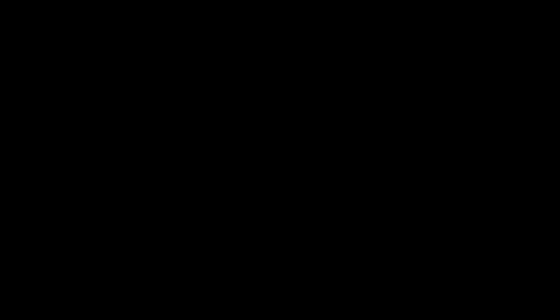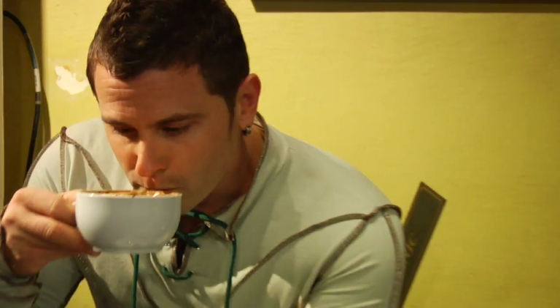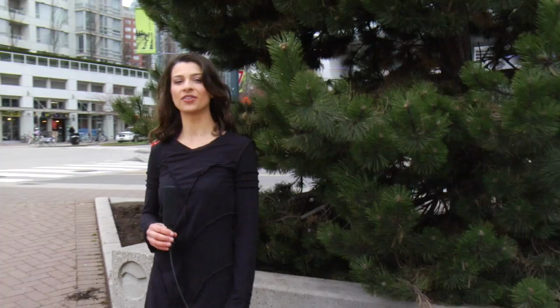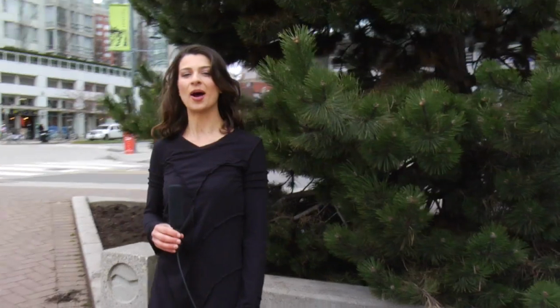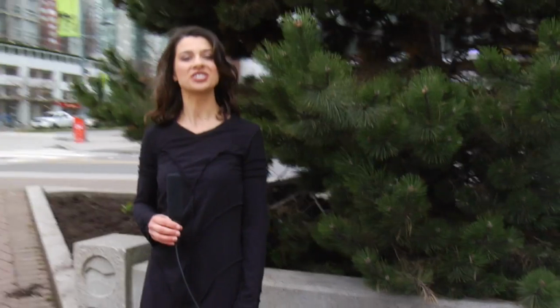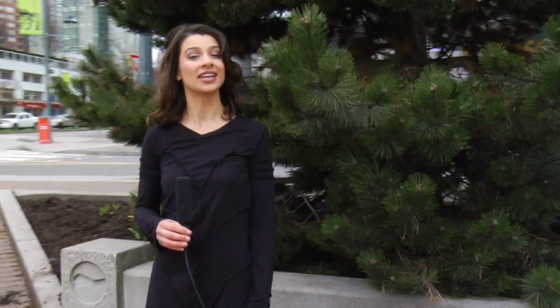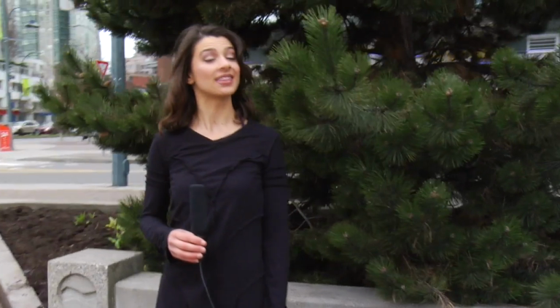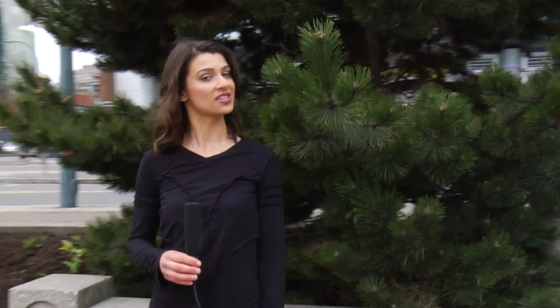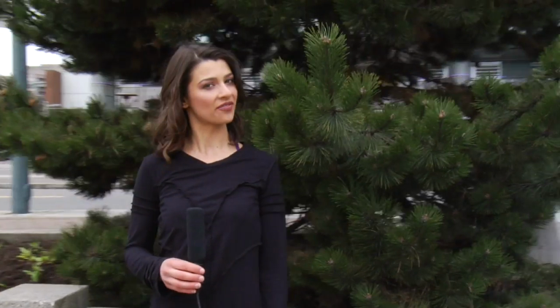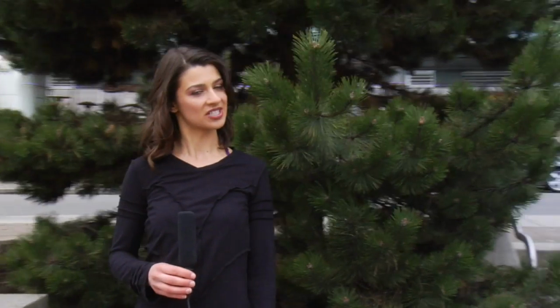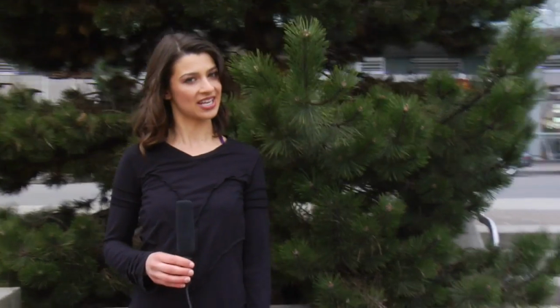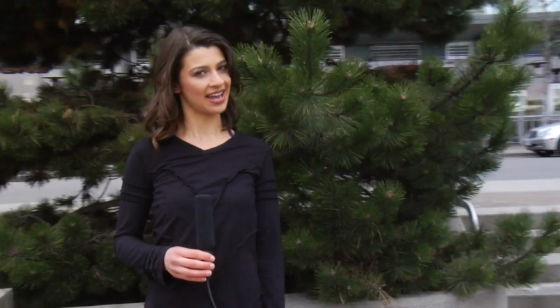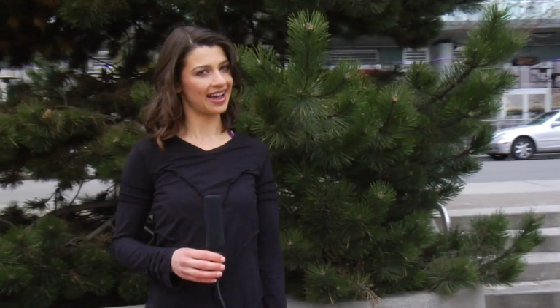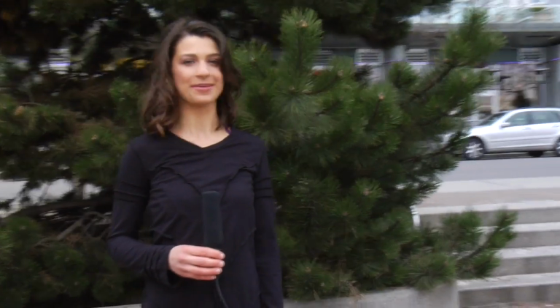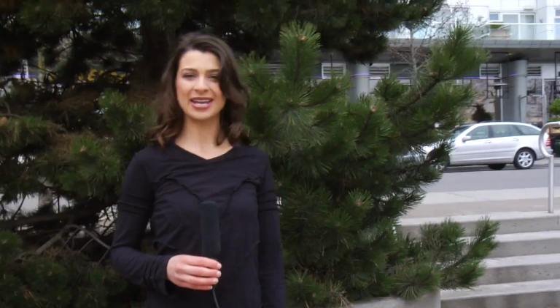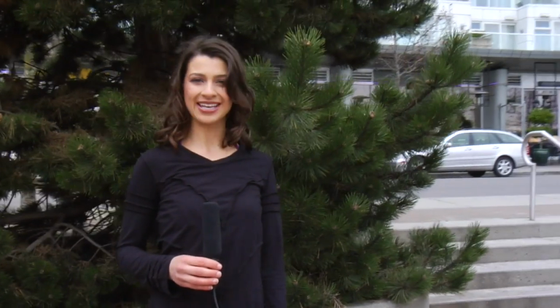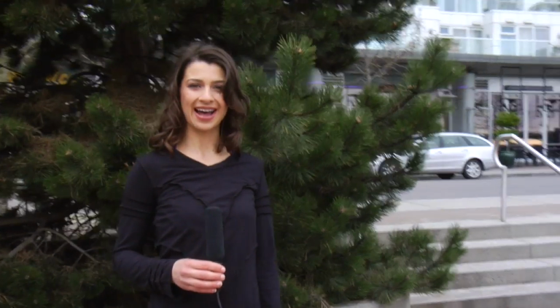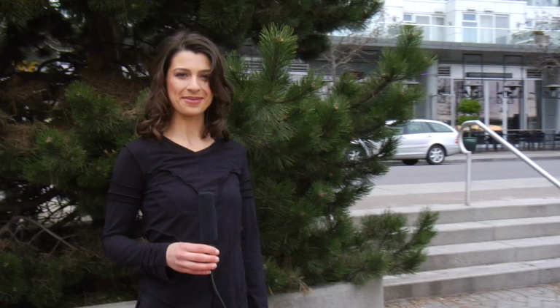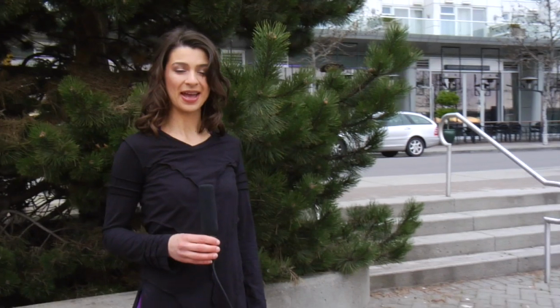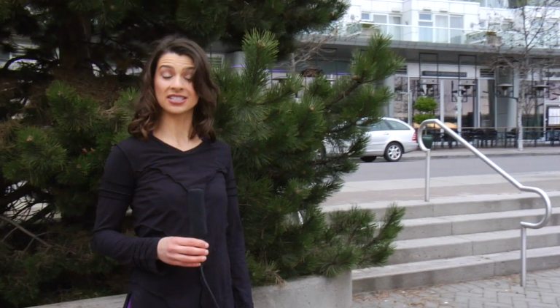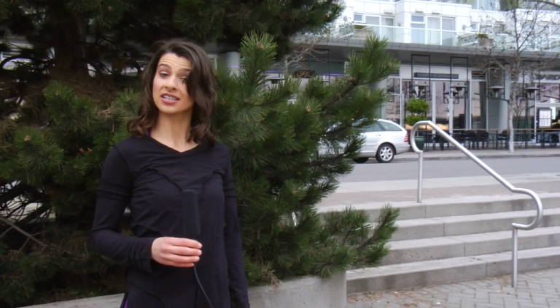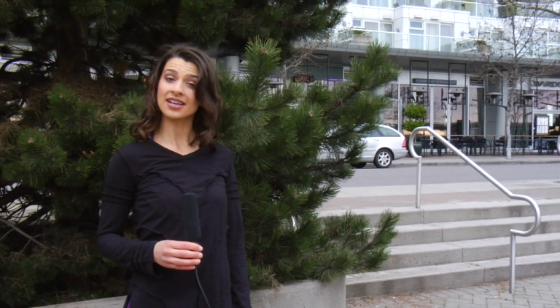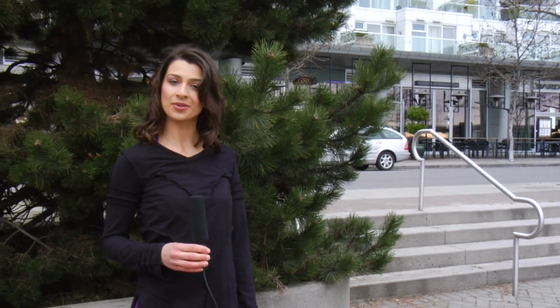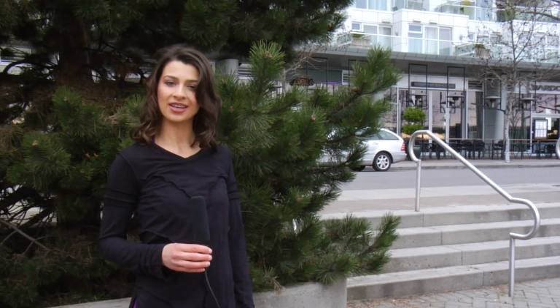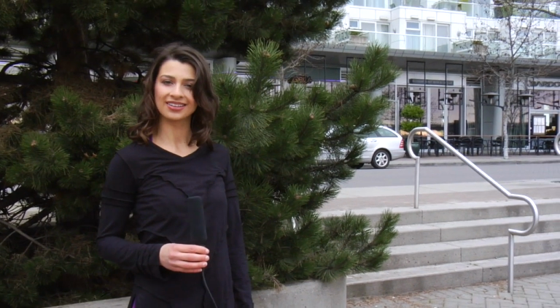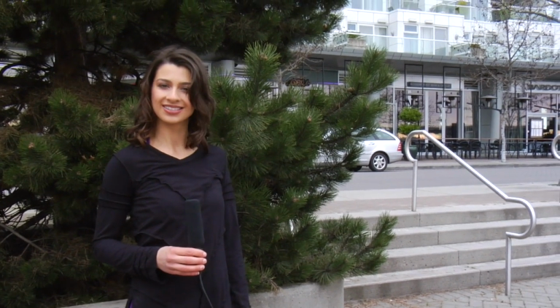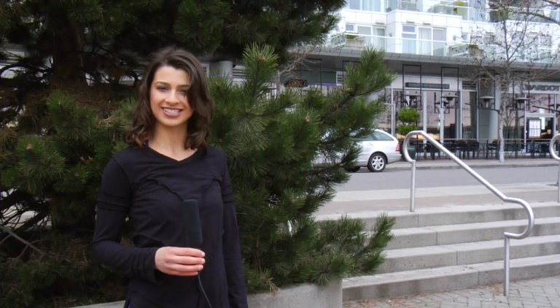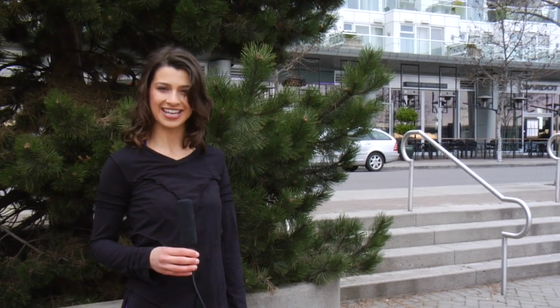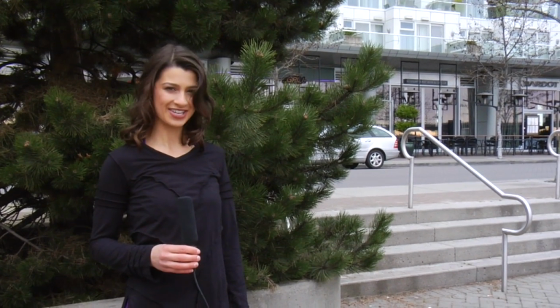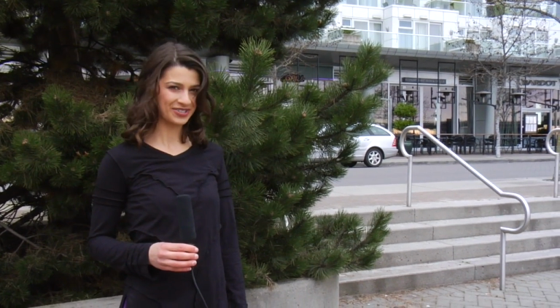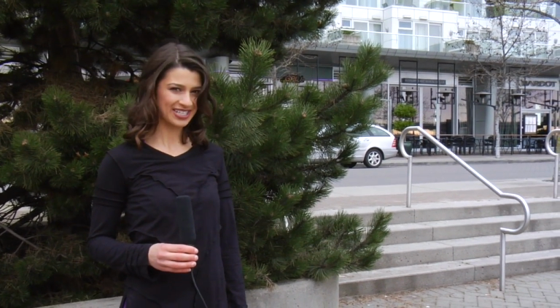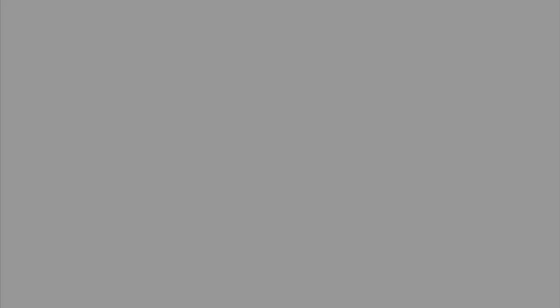Thanks for watching. That's all for today. I'm Sadie Kahn and until next week, stay eco-chic.